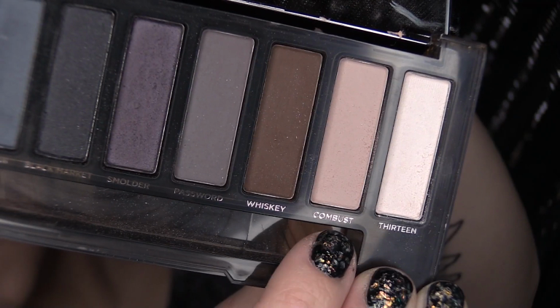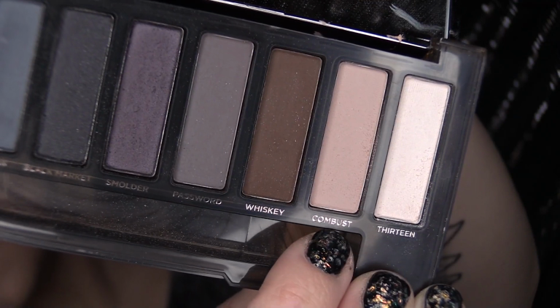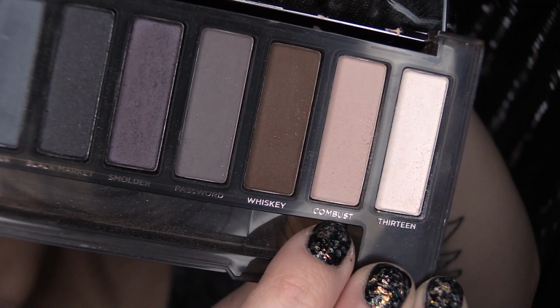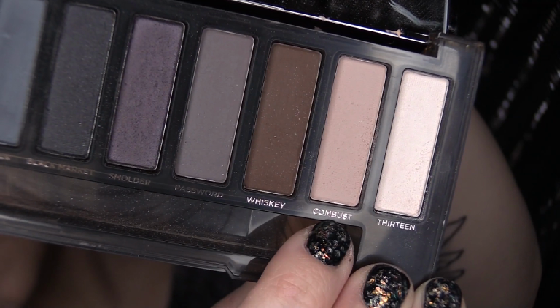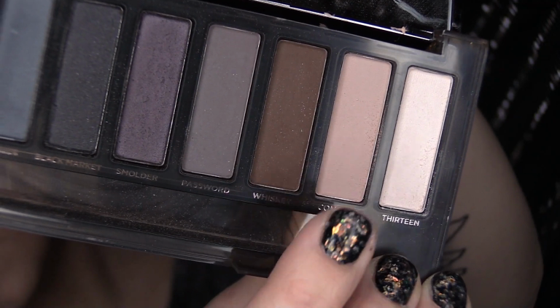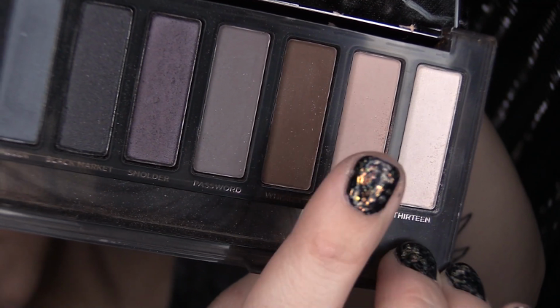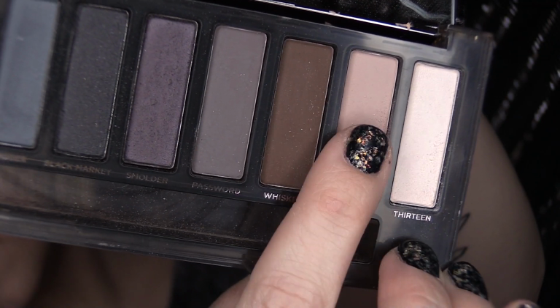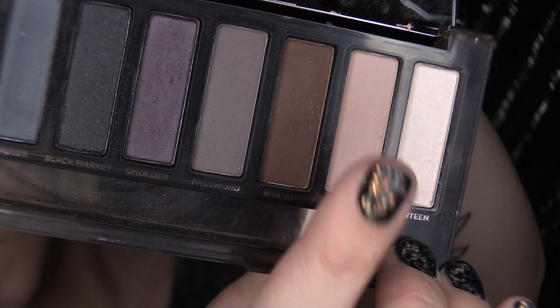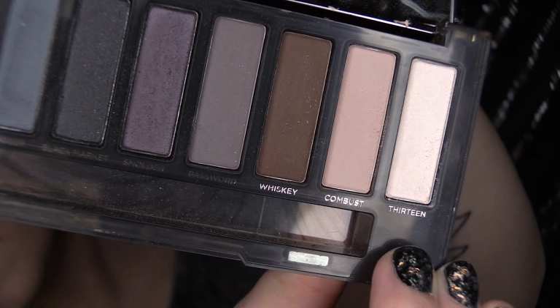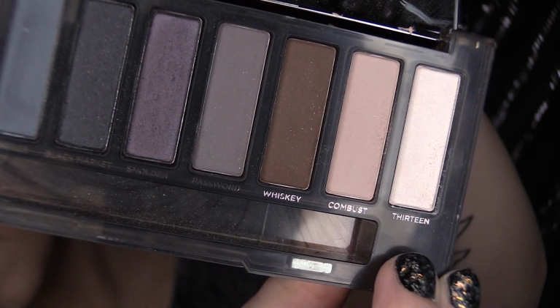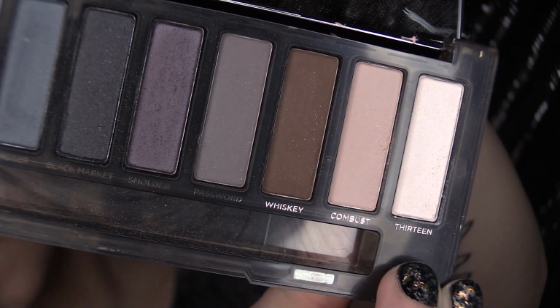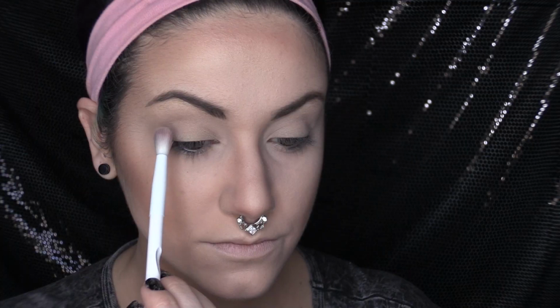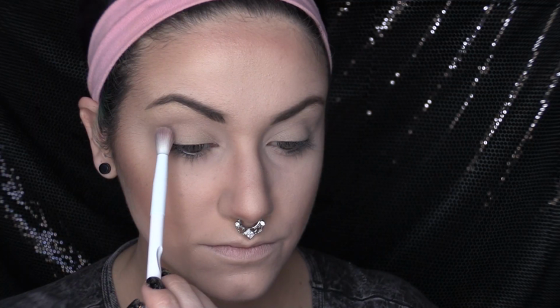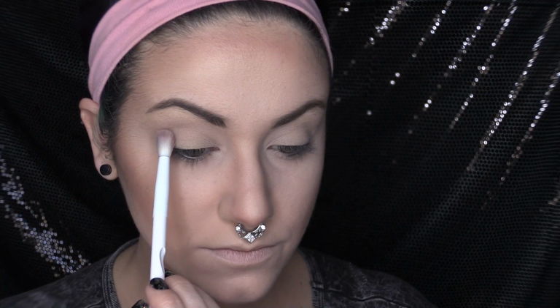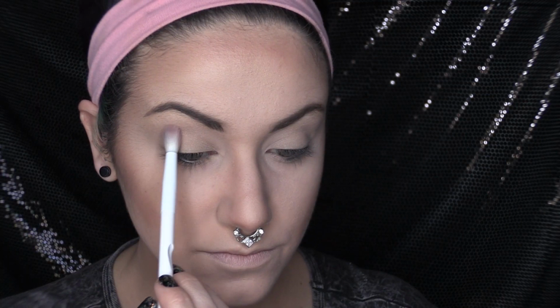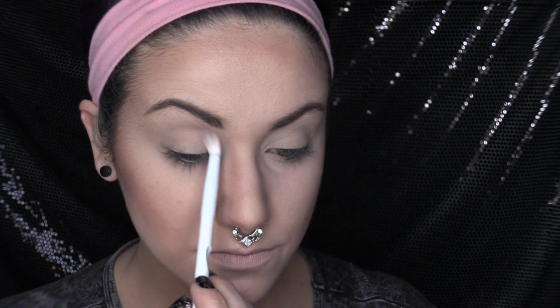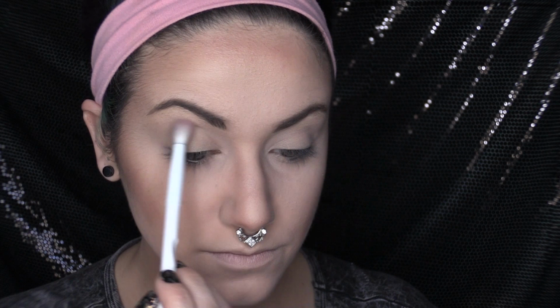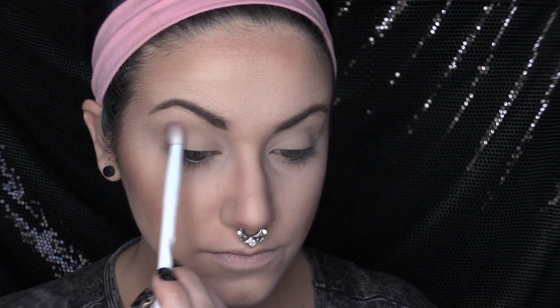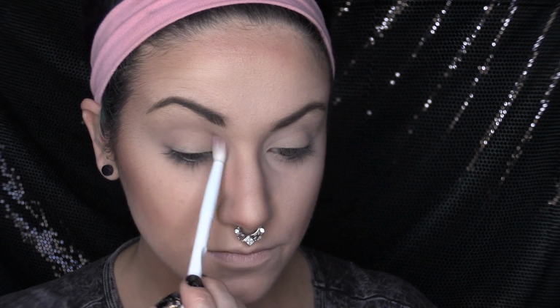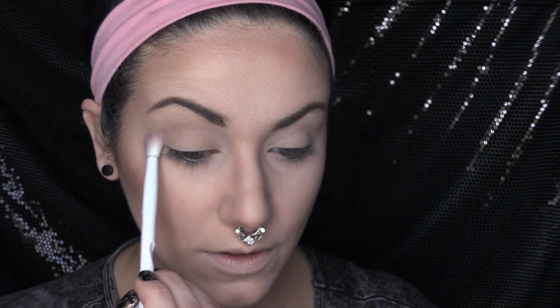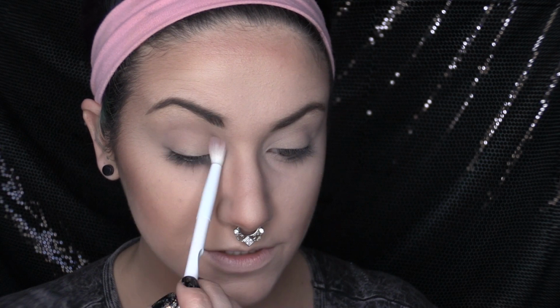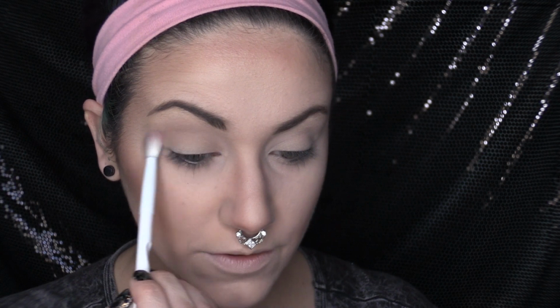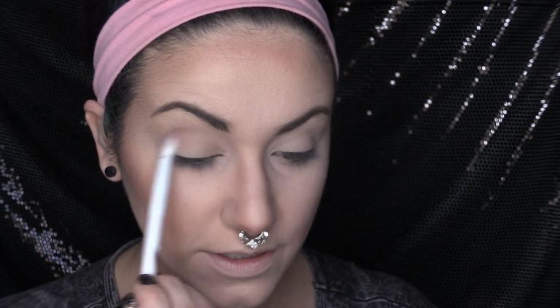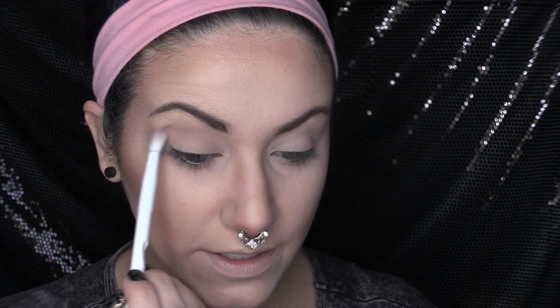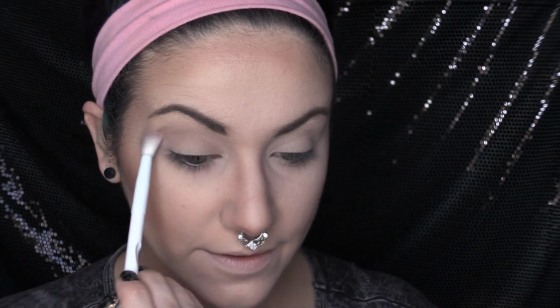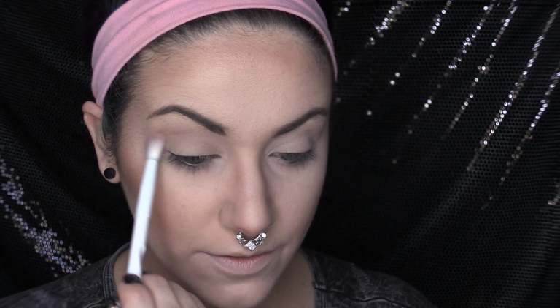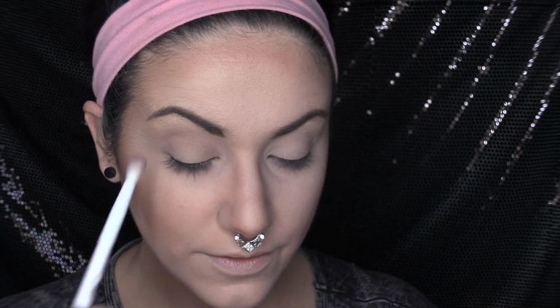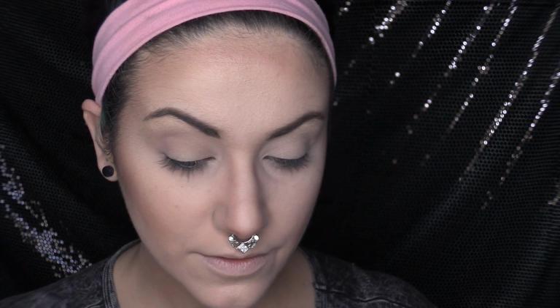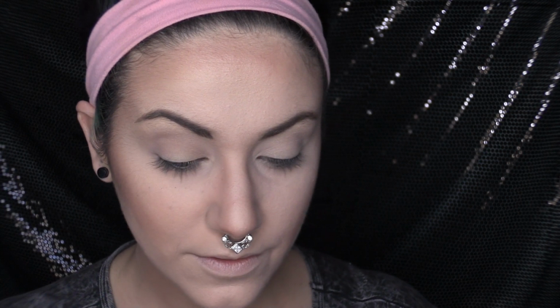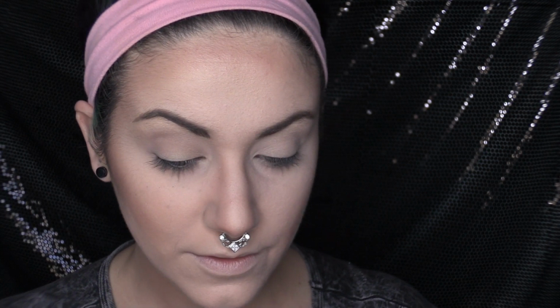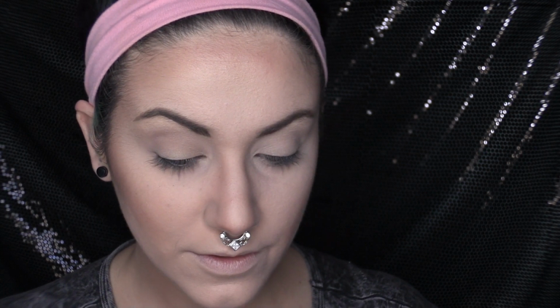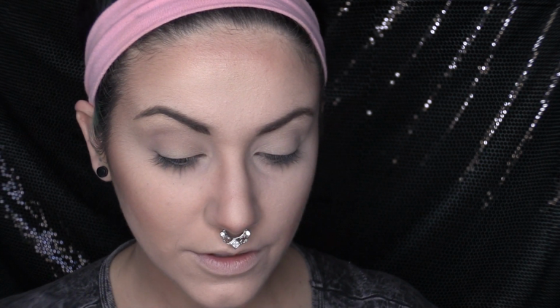Next, taking Combust, I am going to begin deepening our crease and just kind of giving a nice transition color.